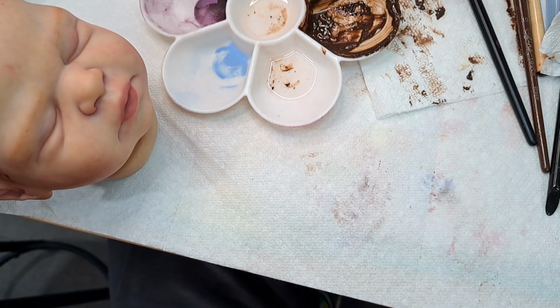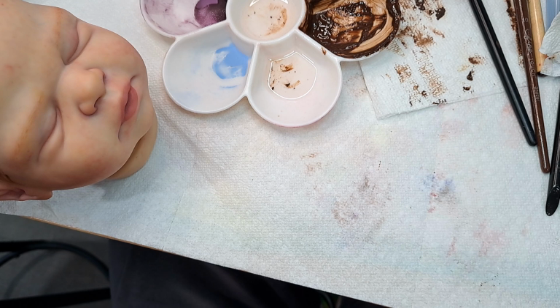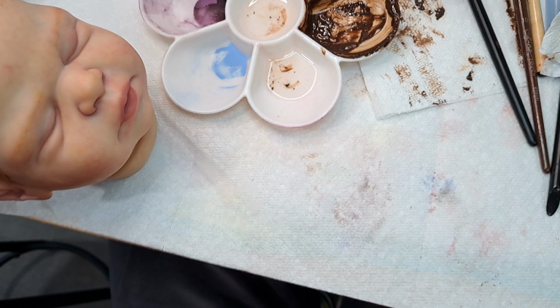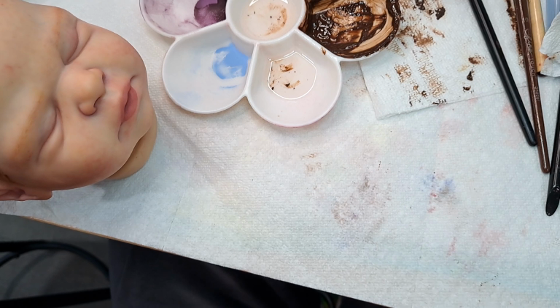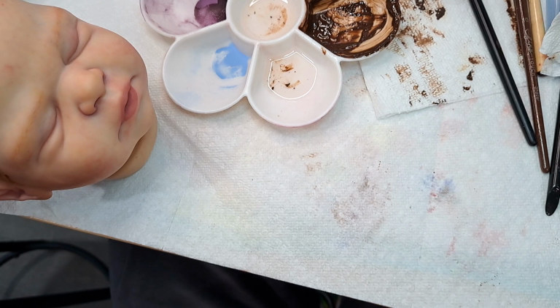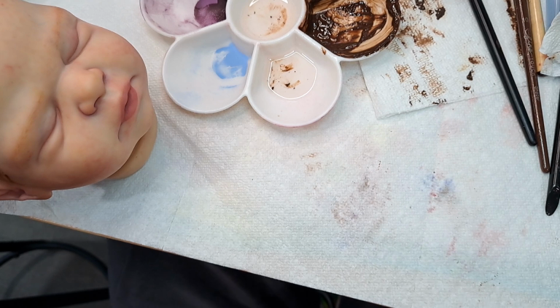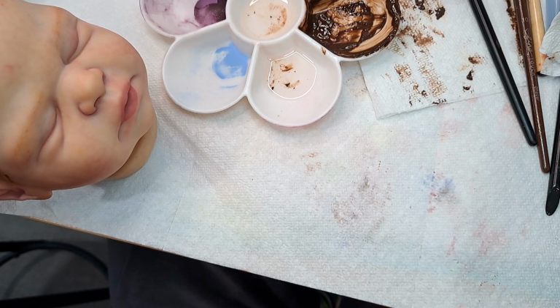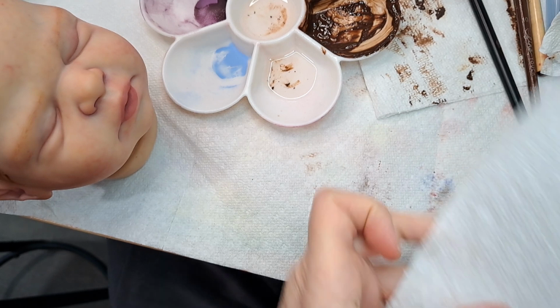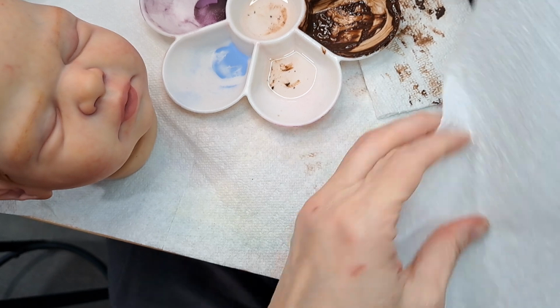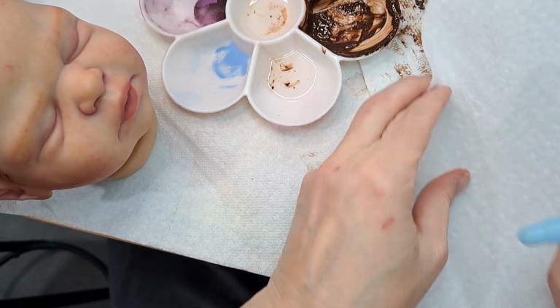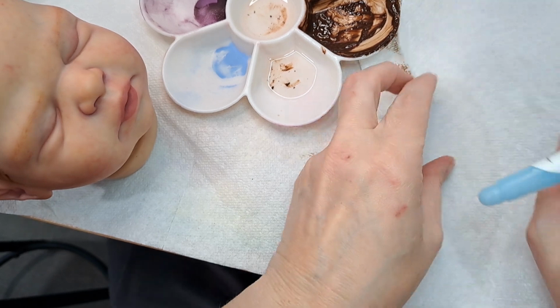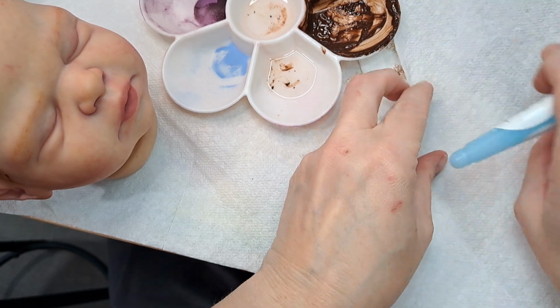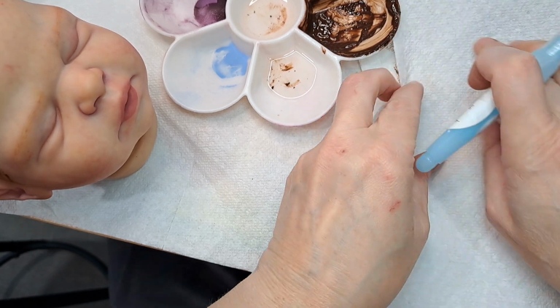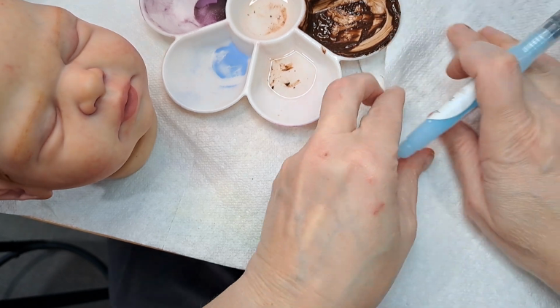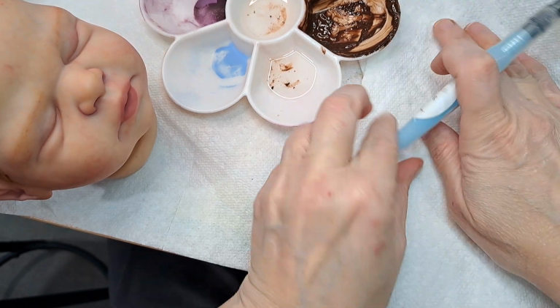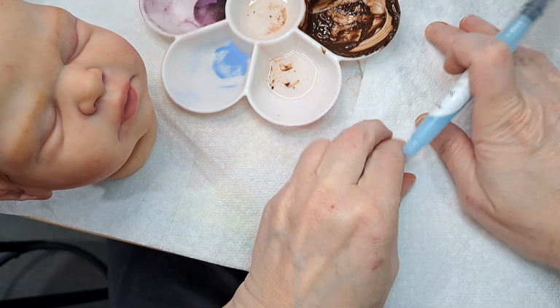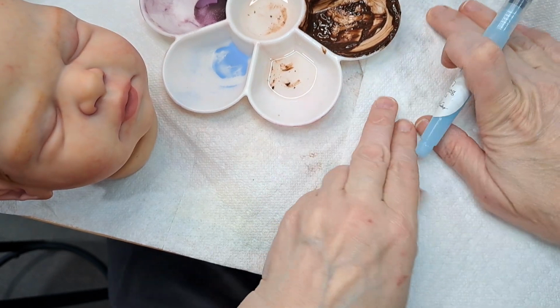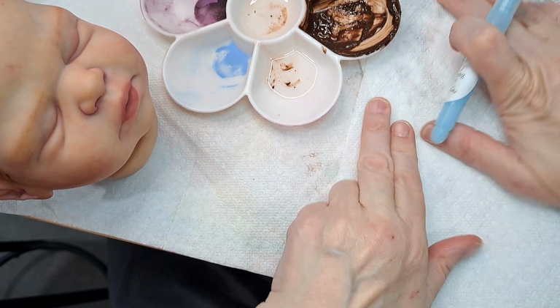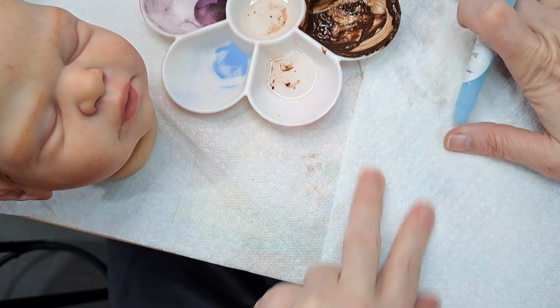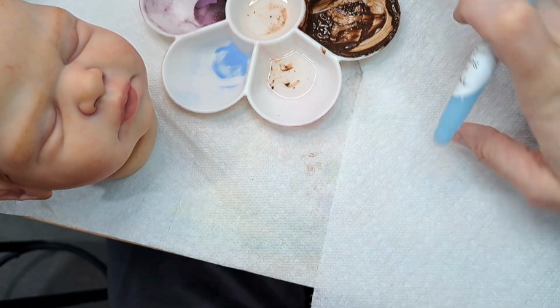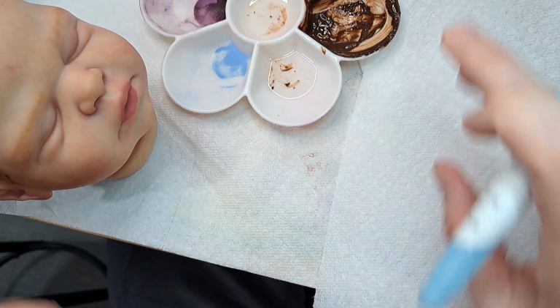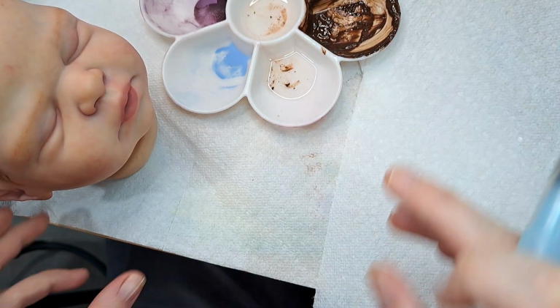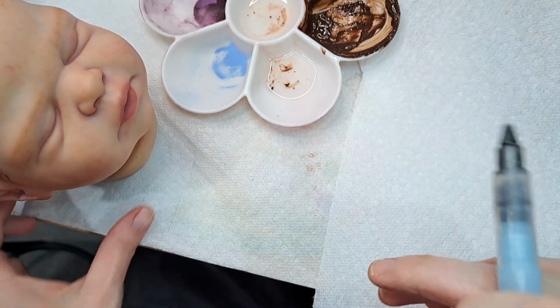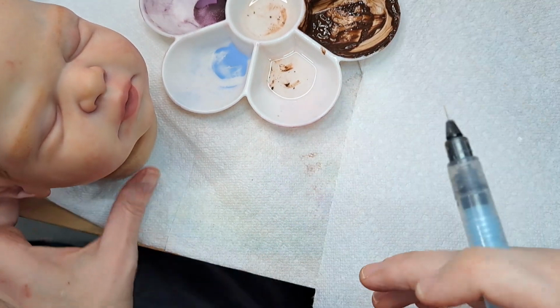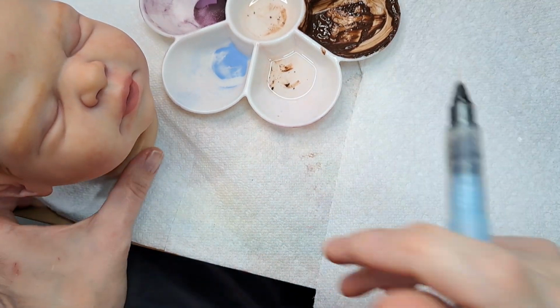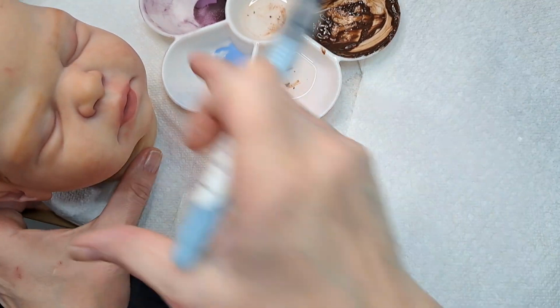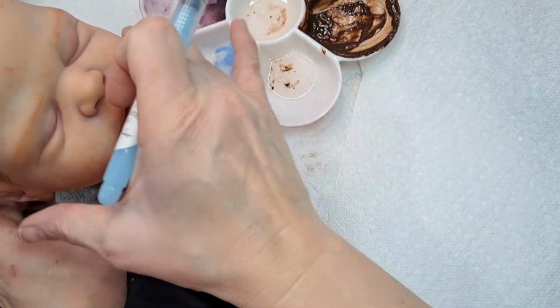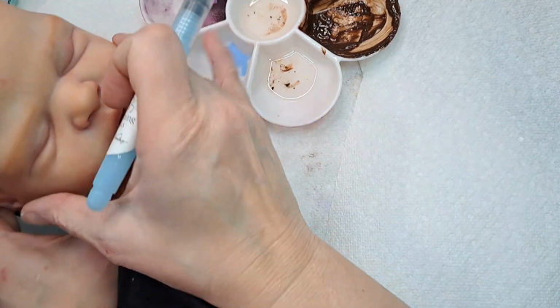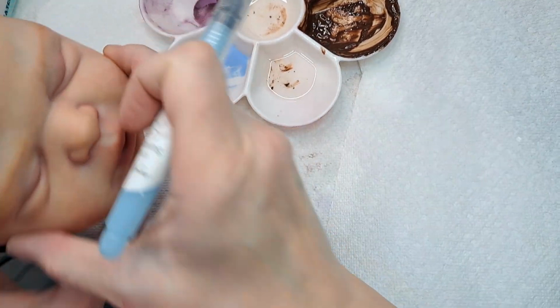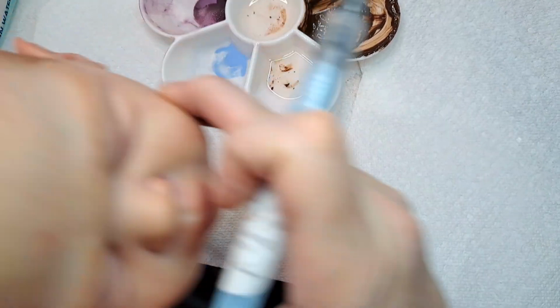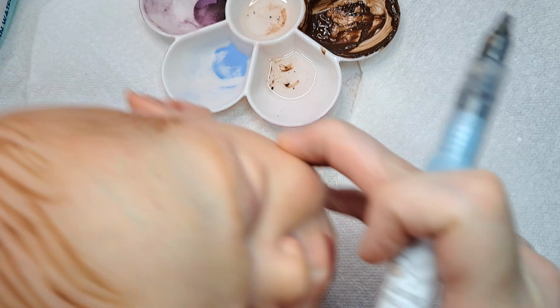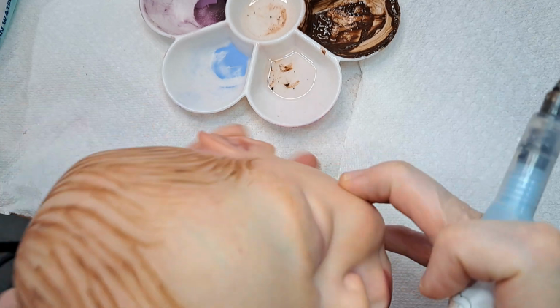Just in case my dumb hand decides to edit again, we'll just do that.